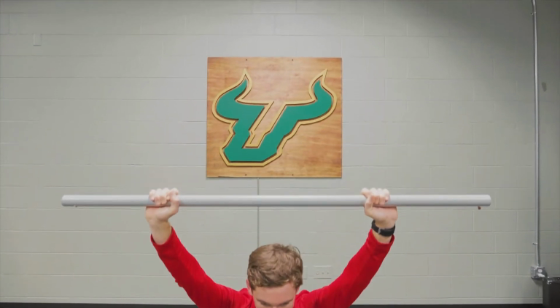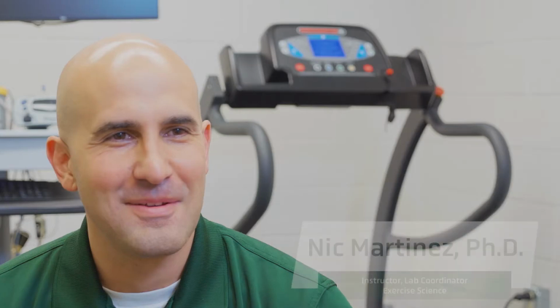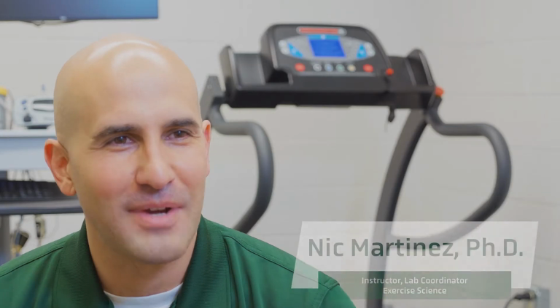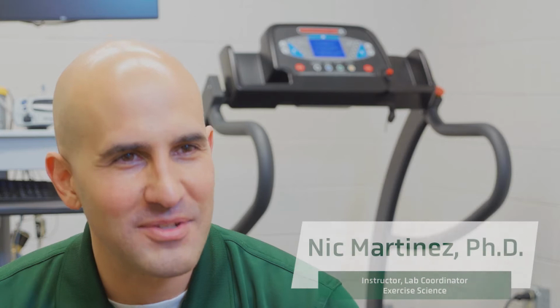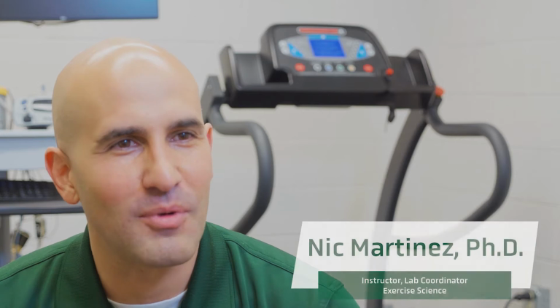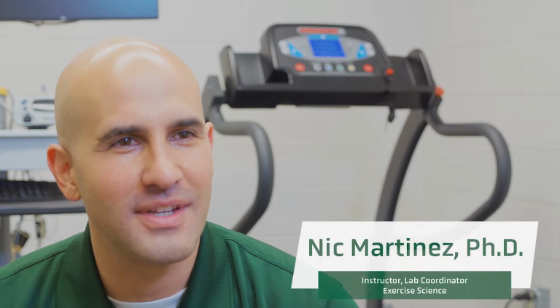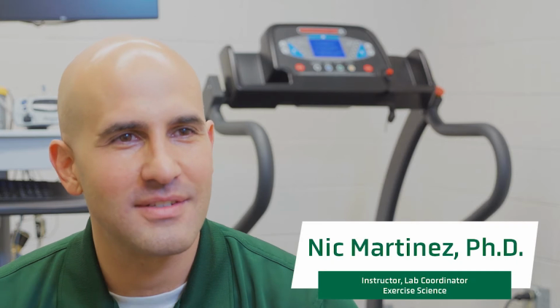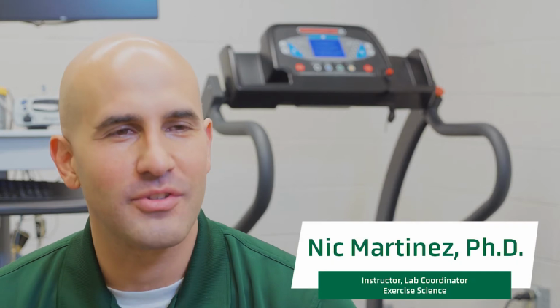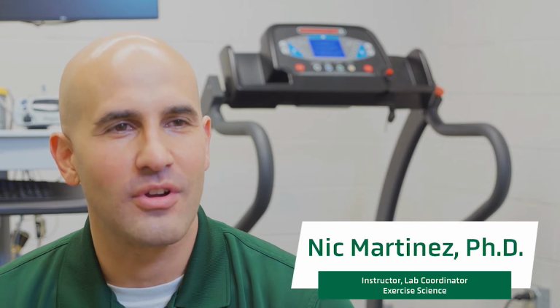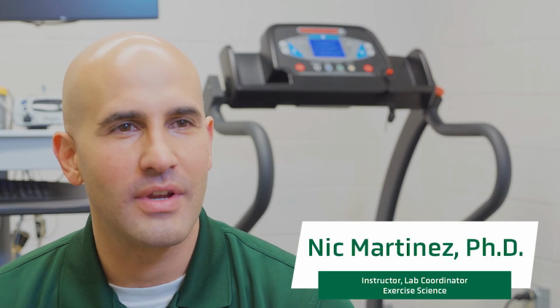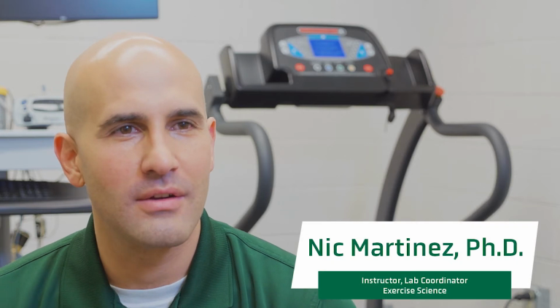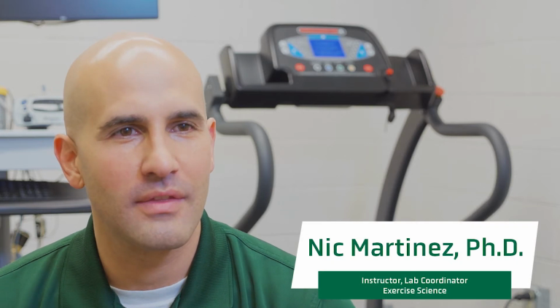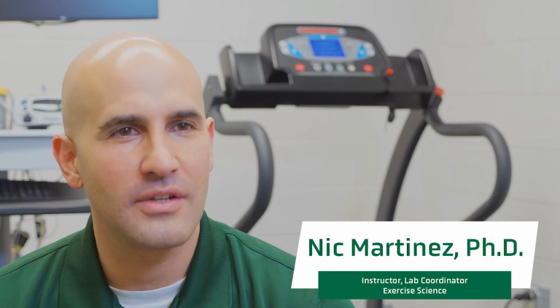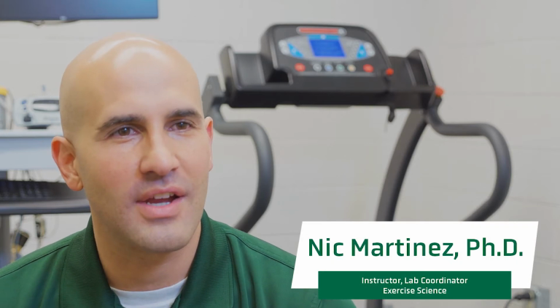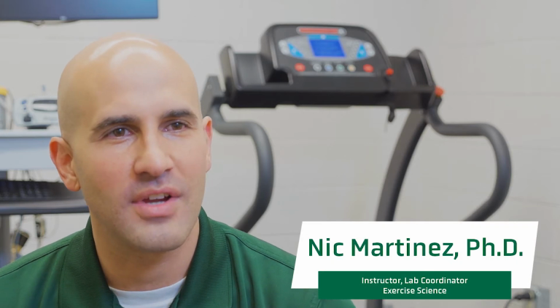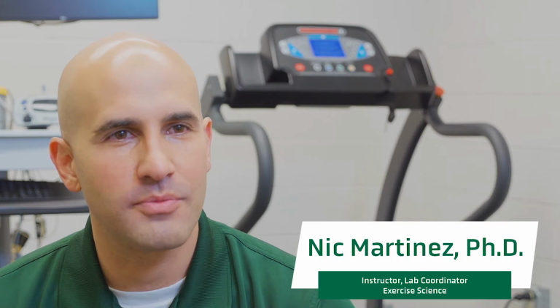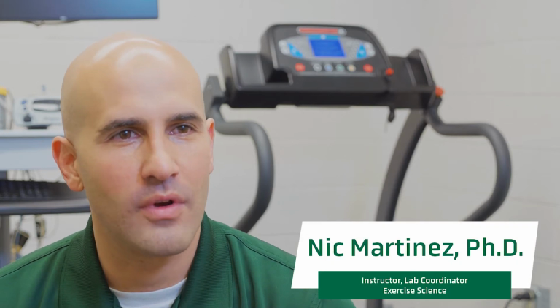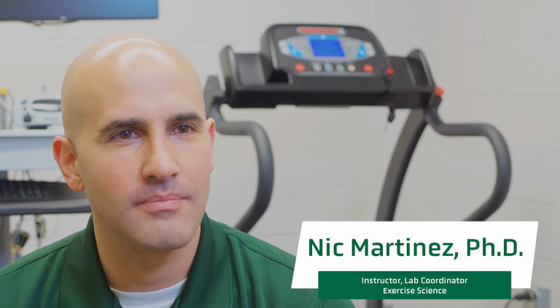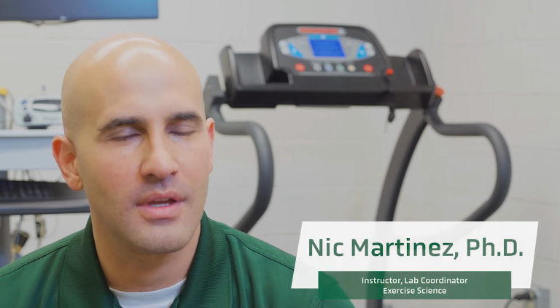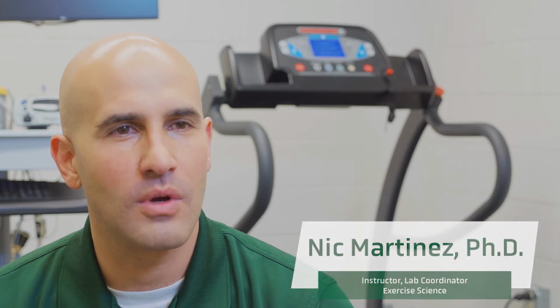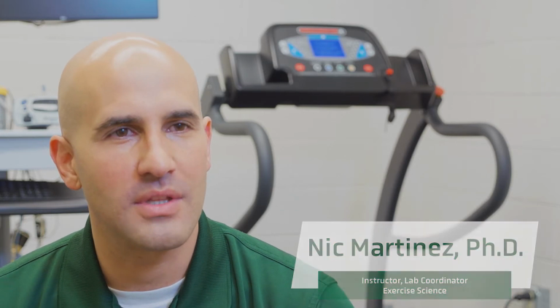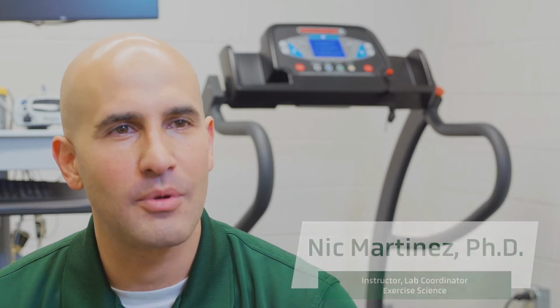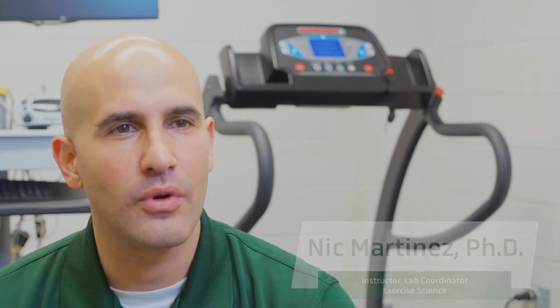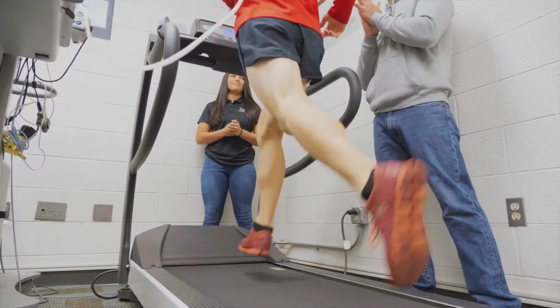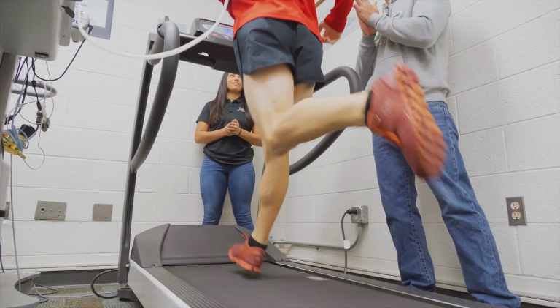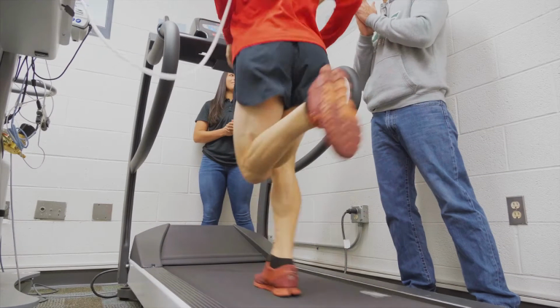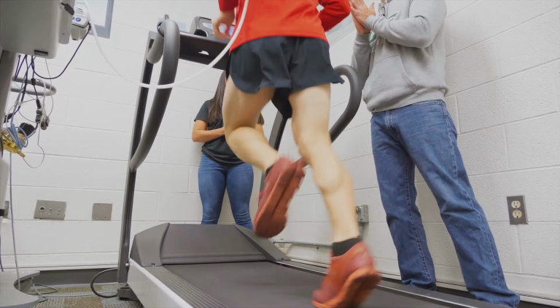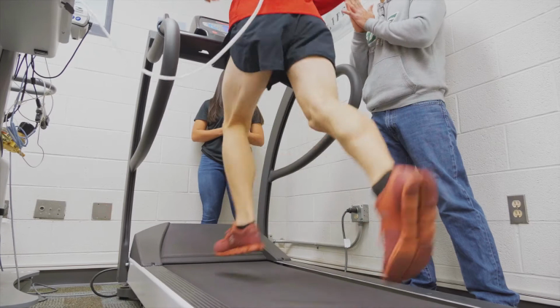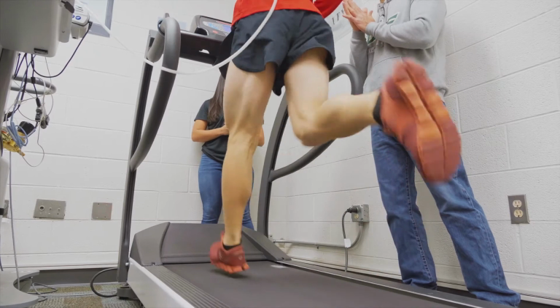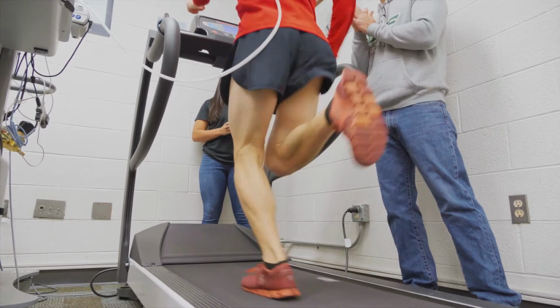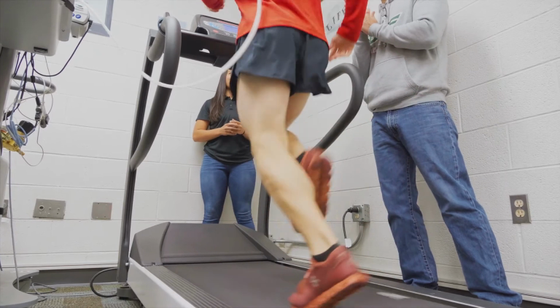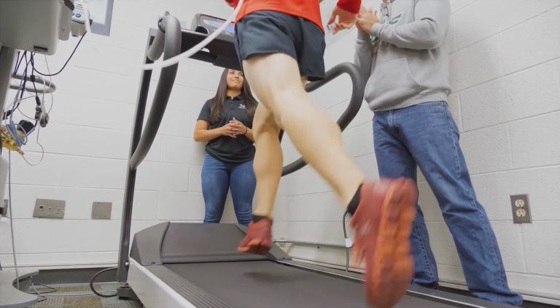My name is Nick Martinez. I'm an instructor here in the exercise science program as well as a laboratory coordinator for the human performance laboratory.